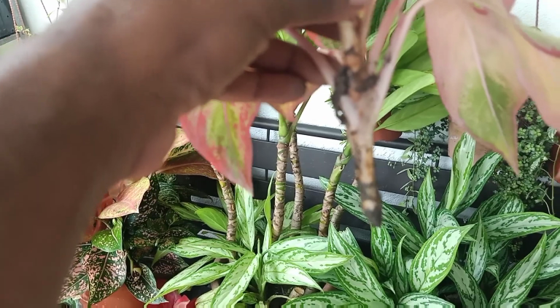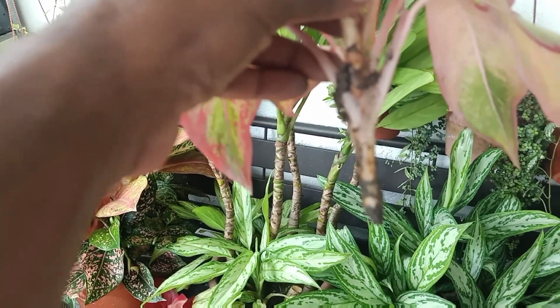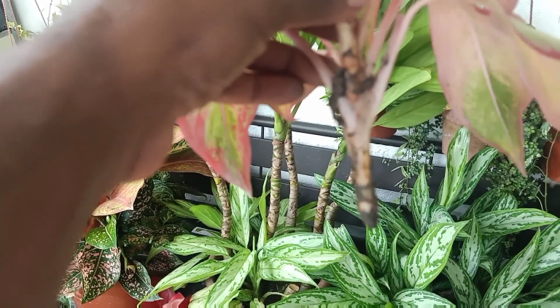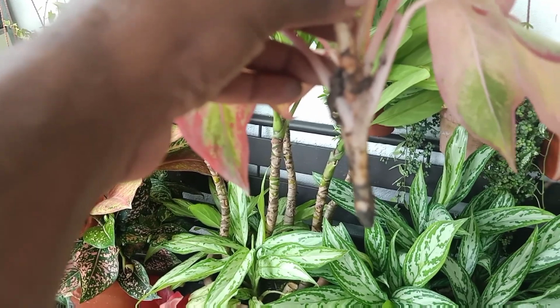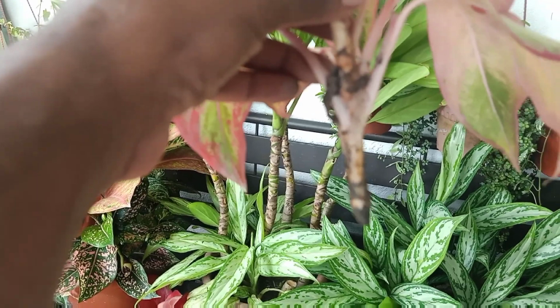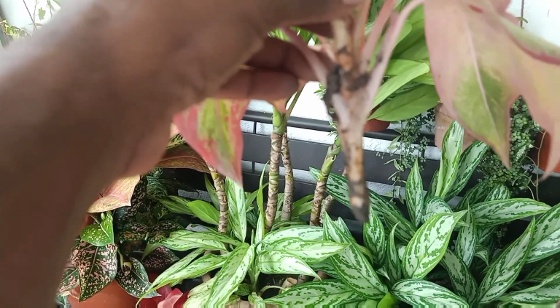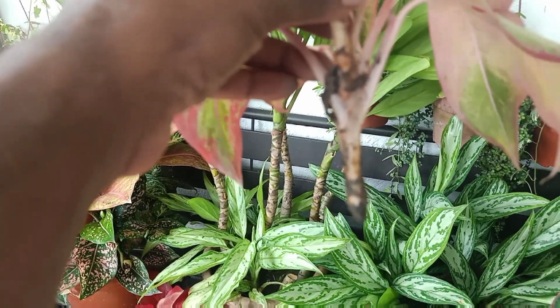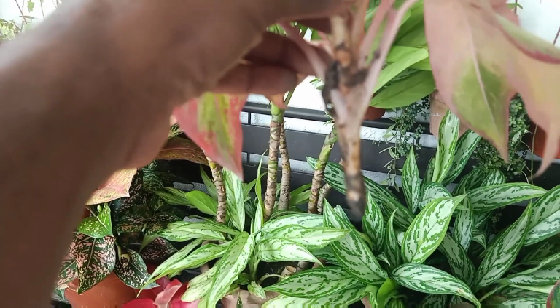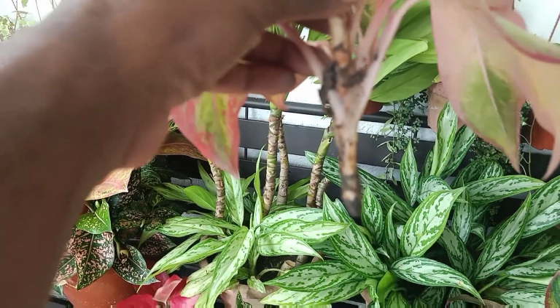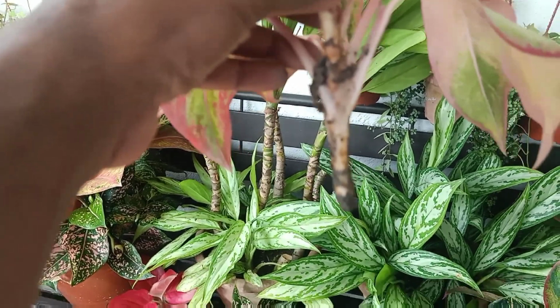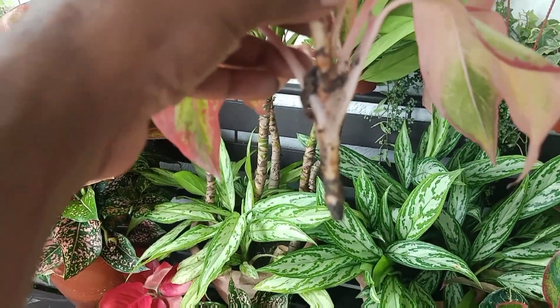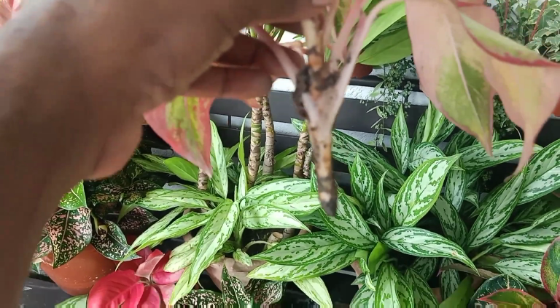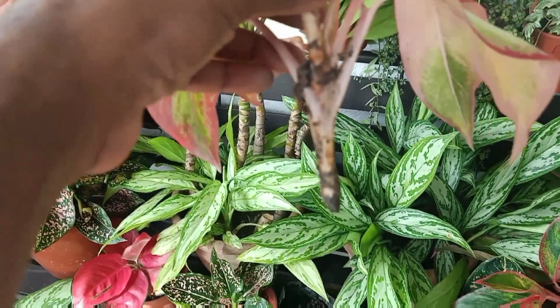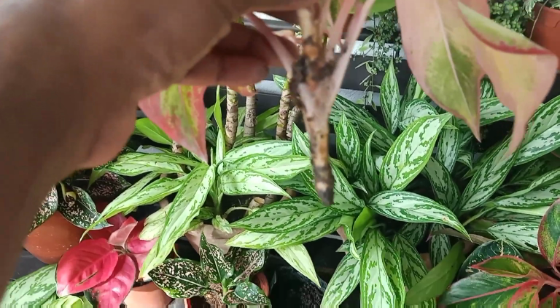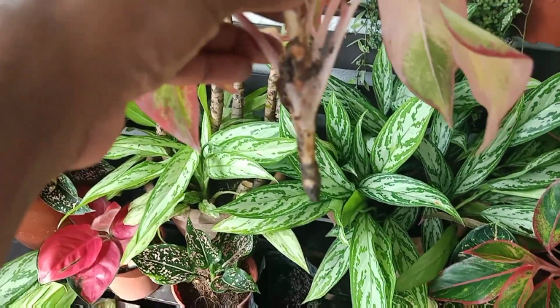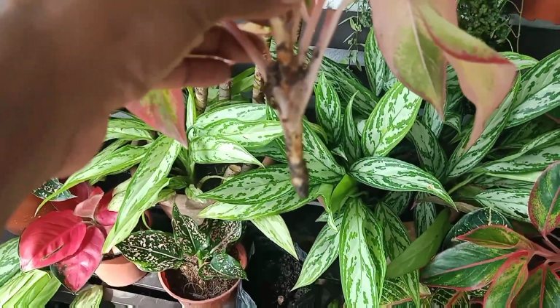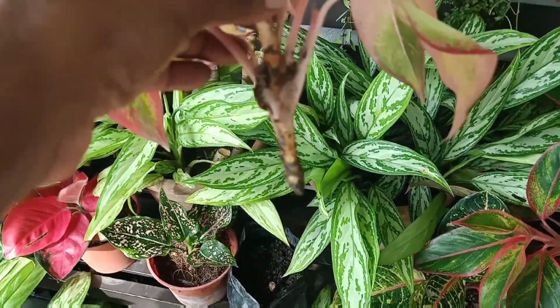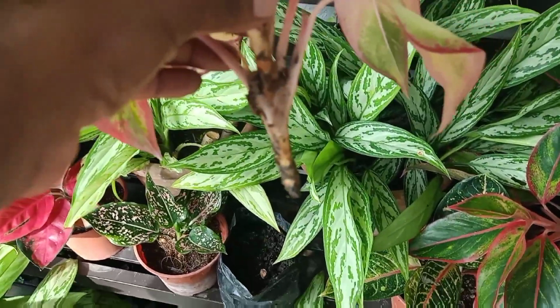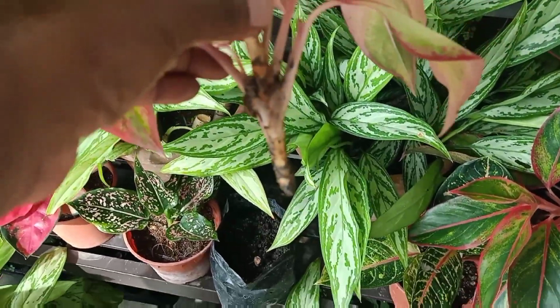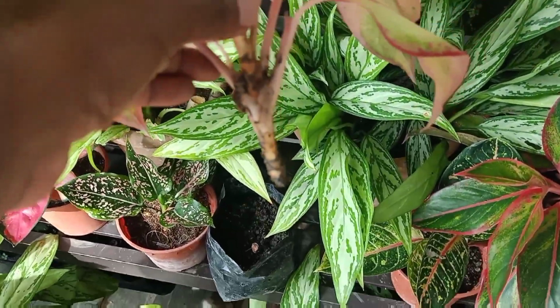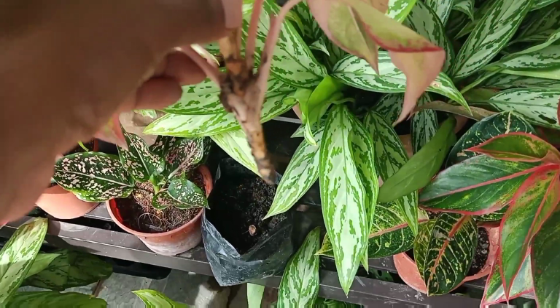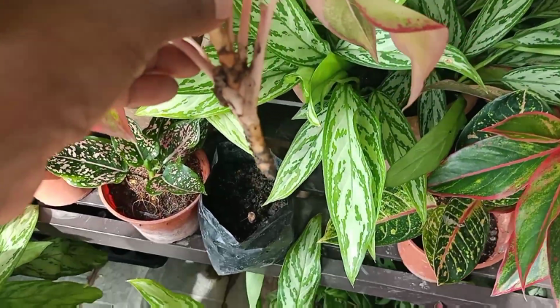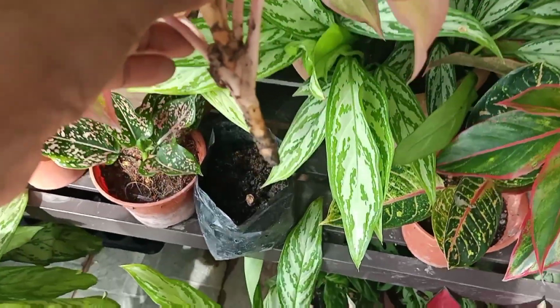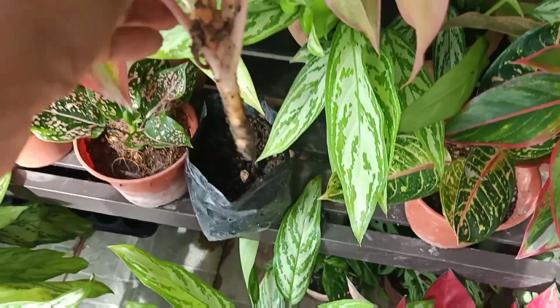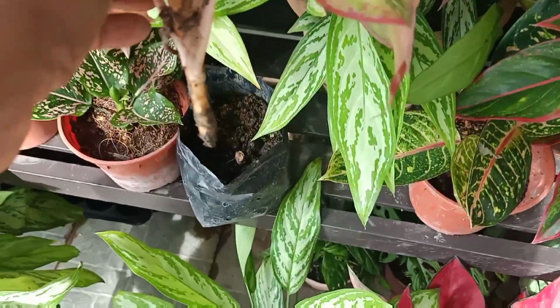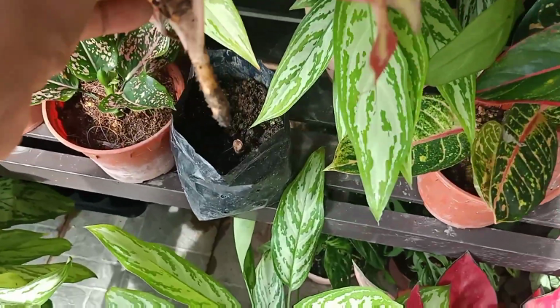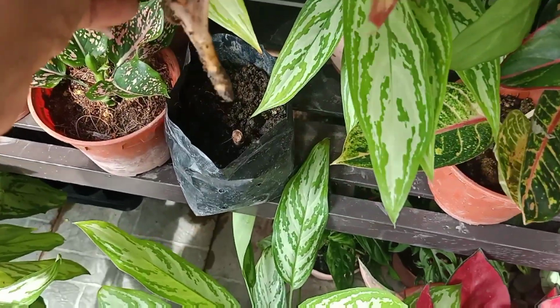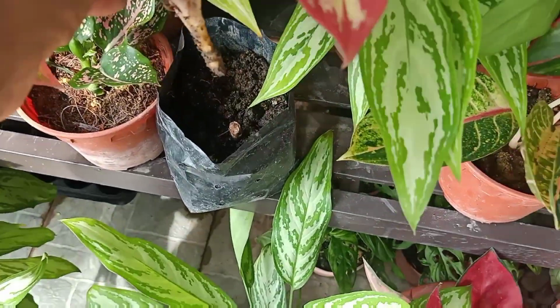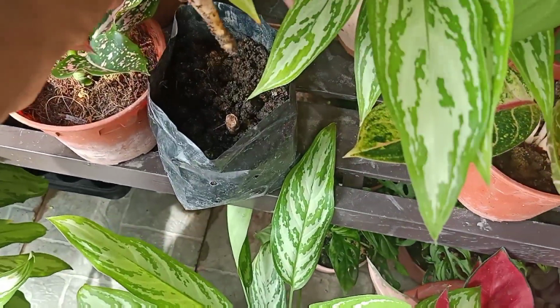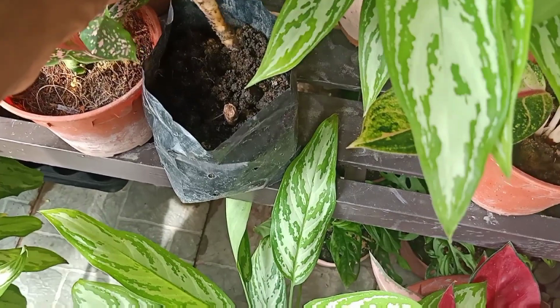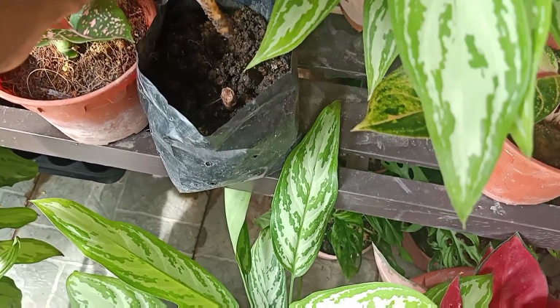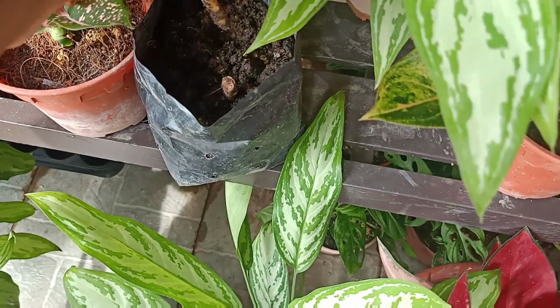But when I cut the stem and place it into water, it will always produce root. That is why I prefer cutting the stem and placing it into water.